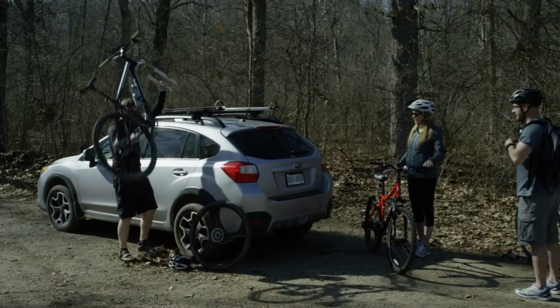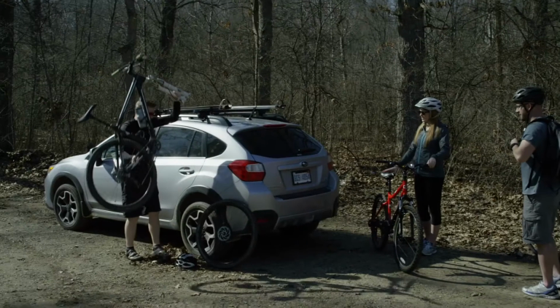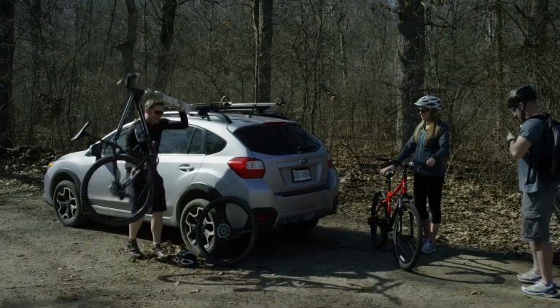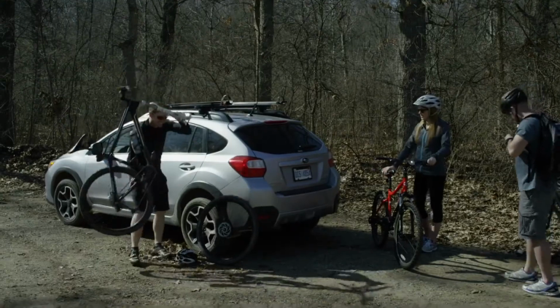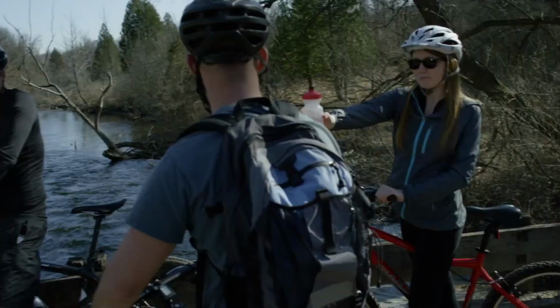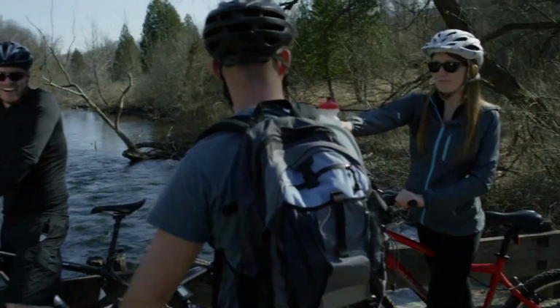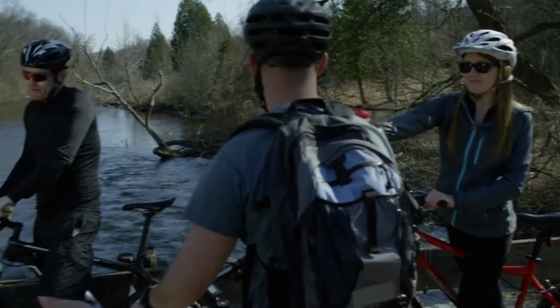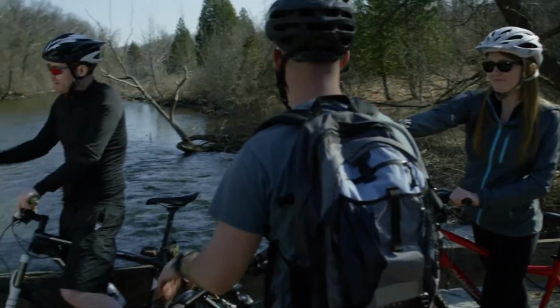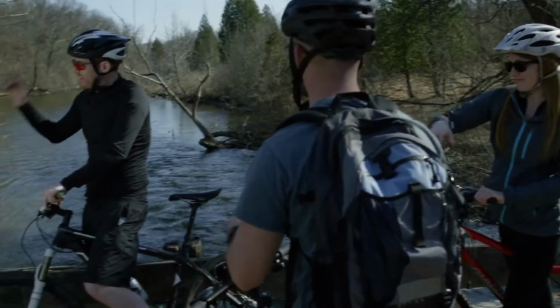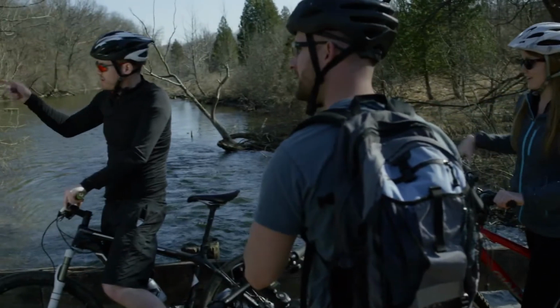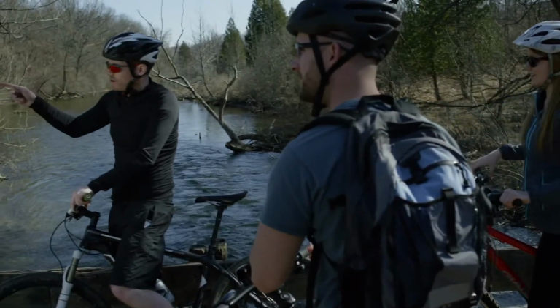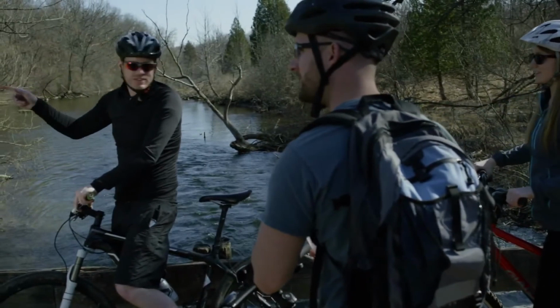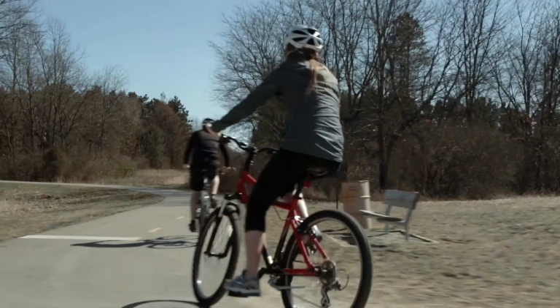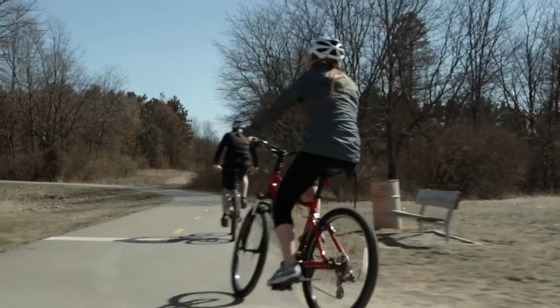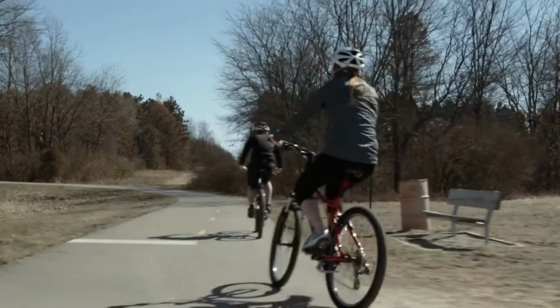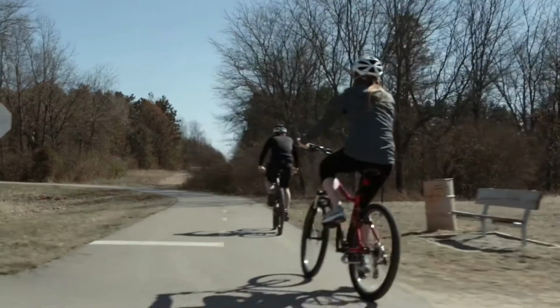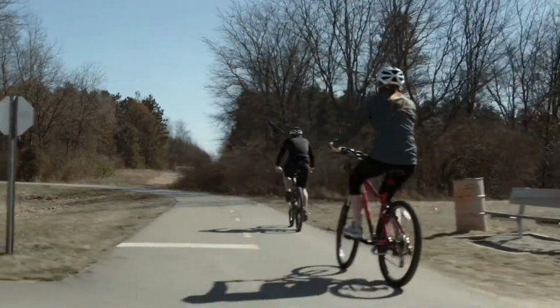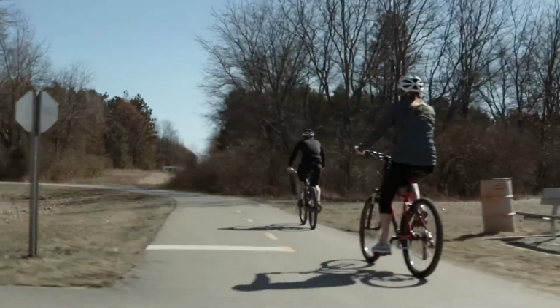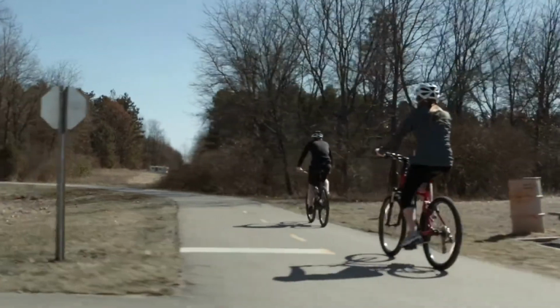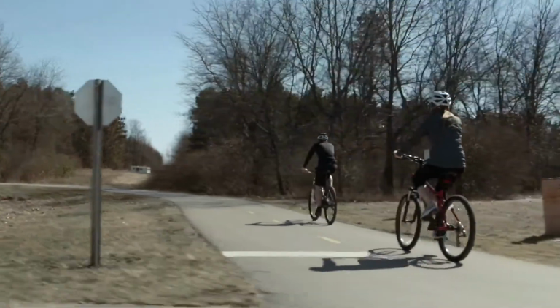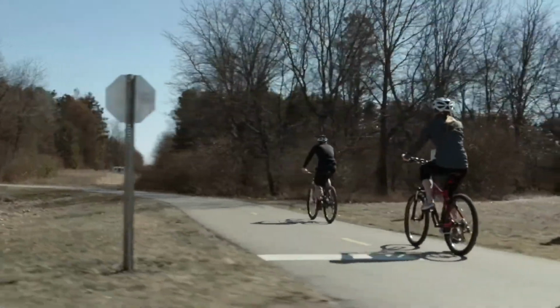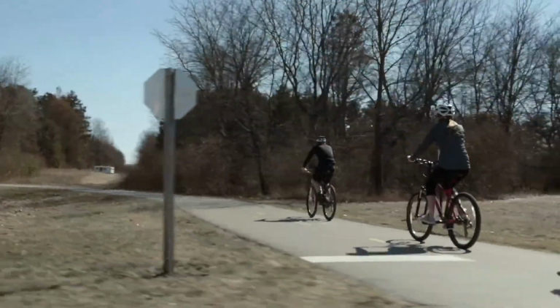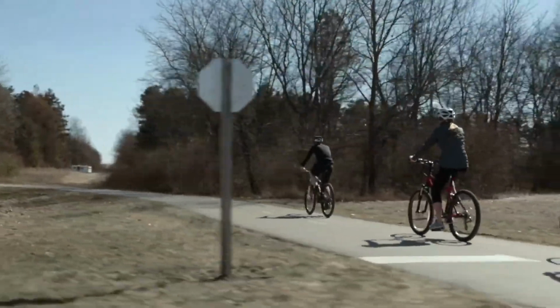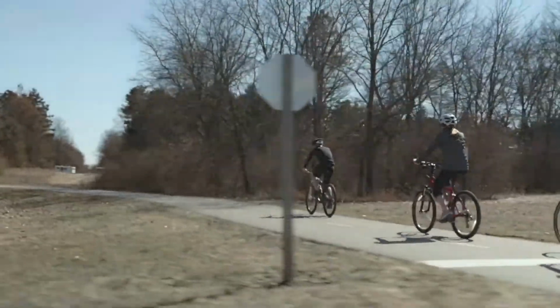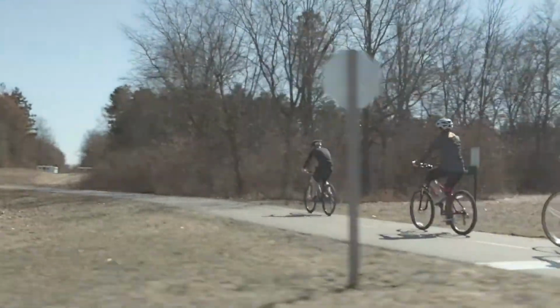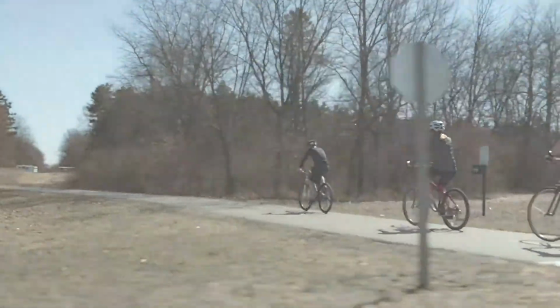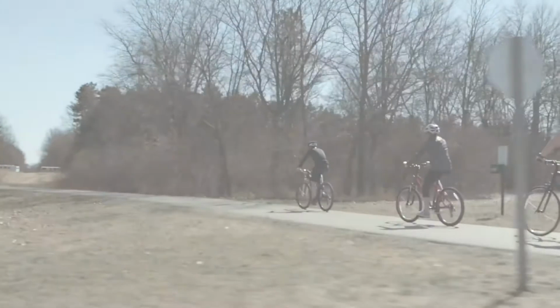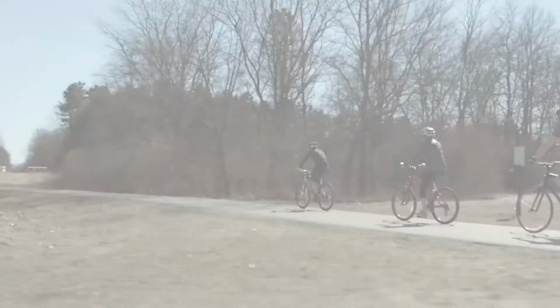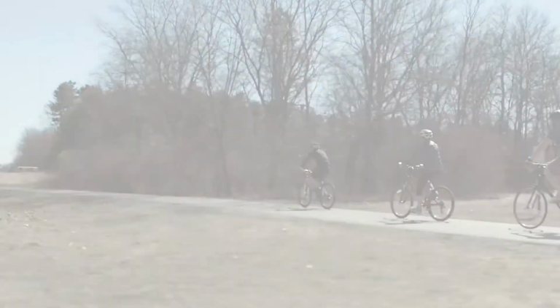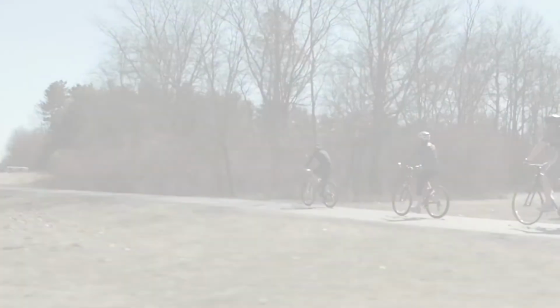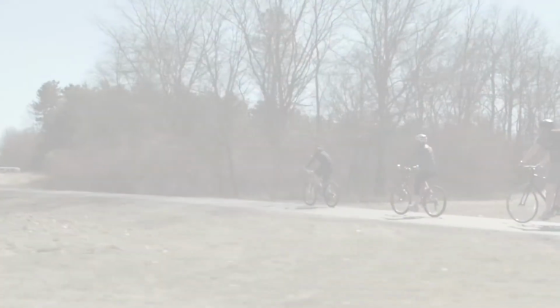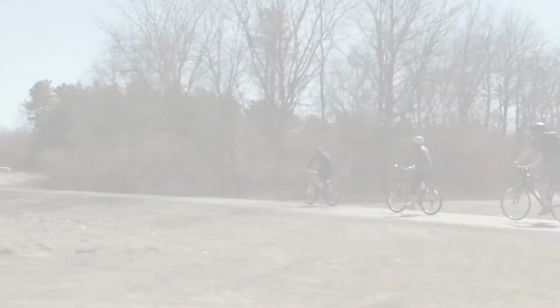Then go ahead and check out the rest of your day, because there's a lot to see out there. We're here to help. Make it last.